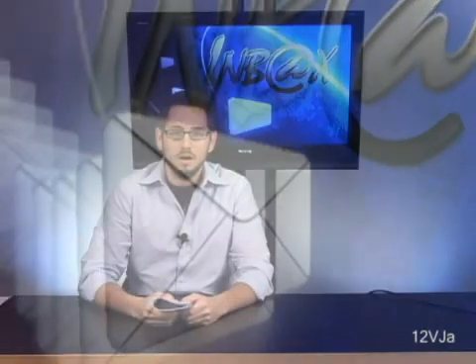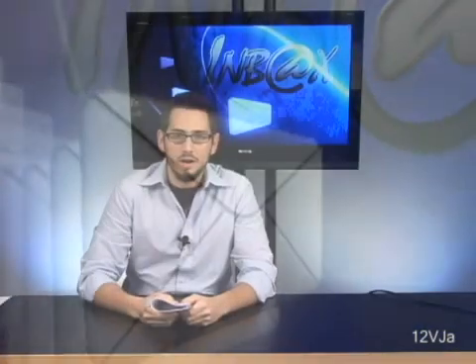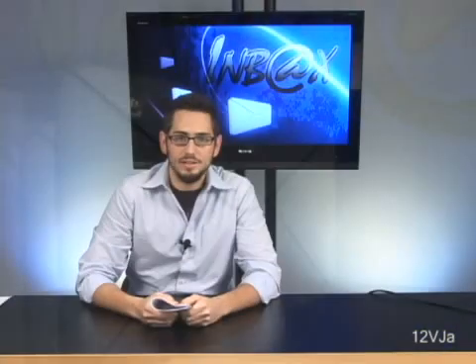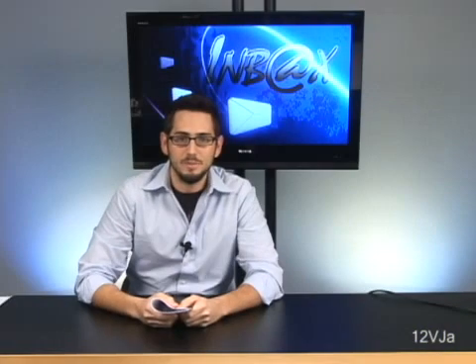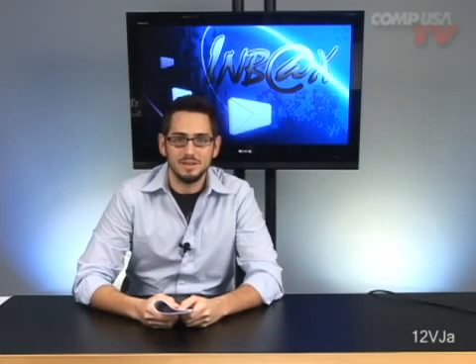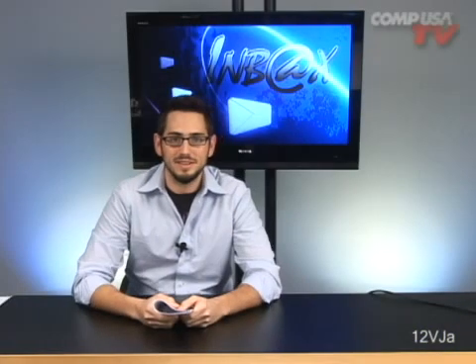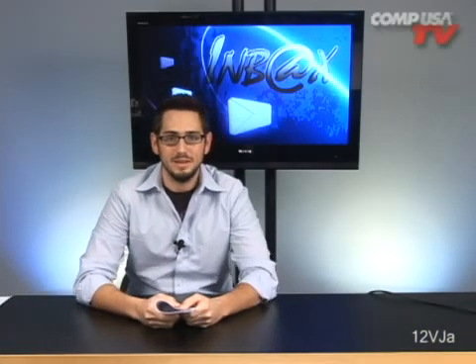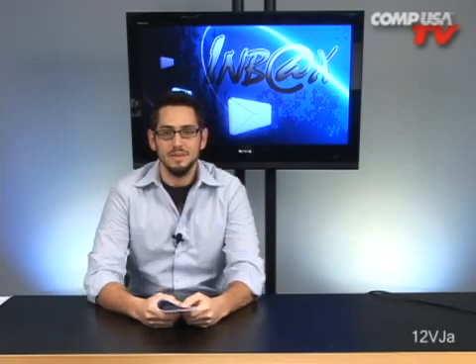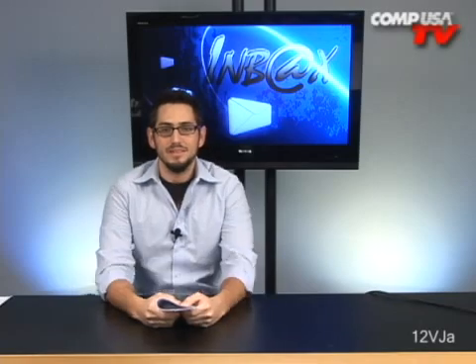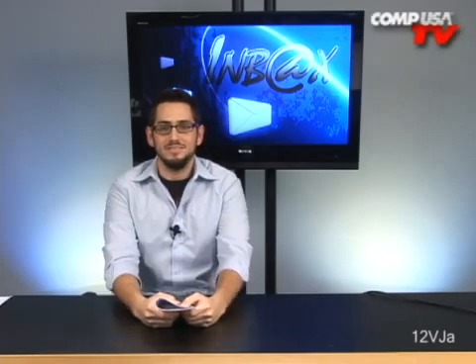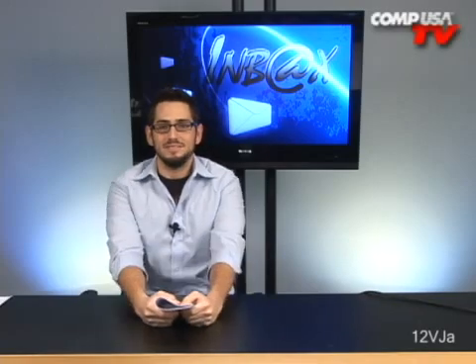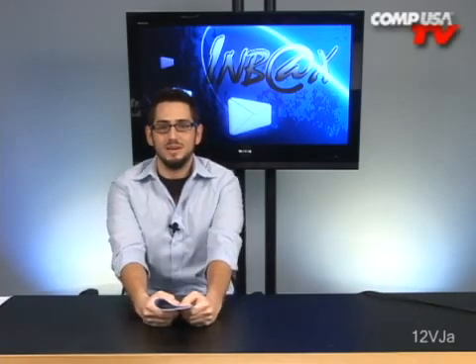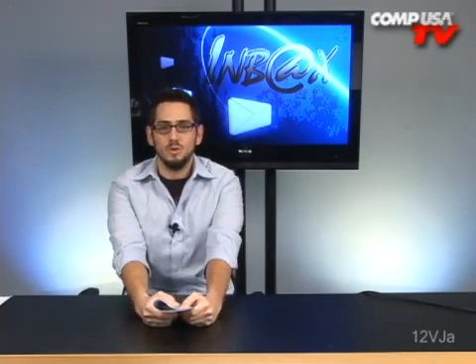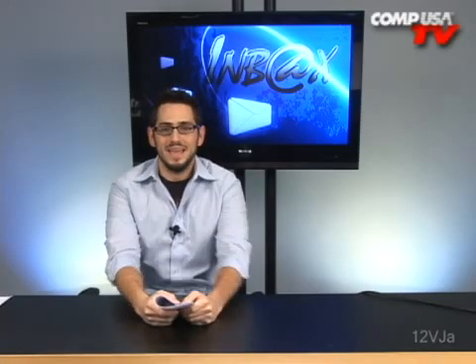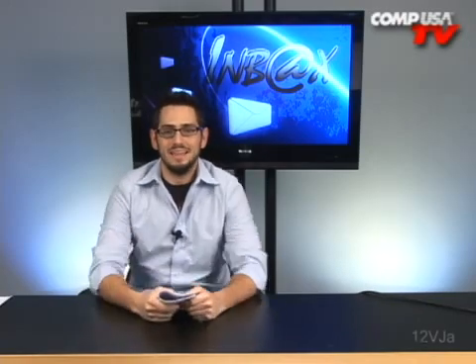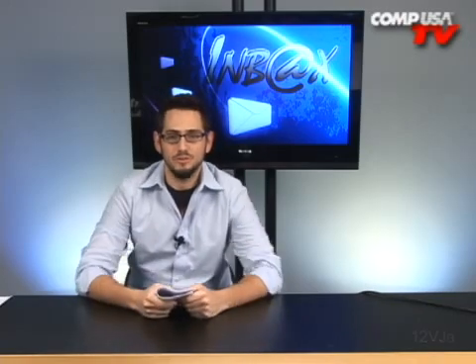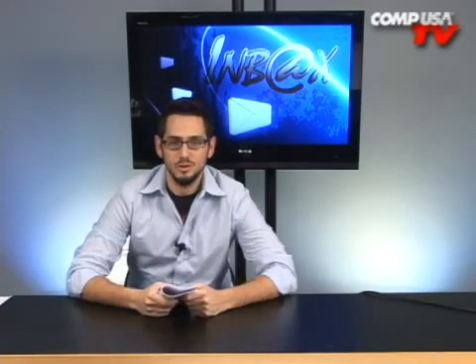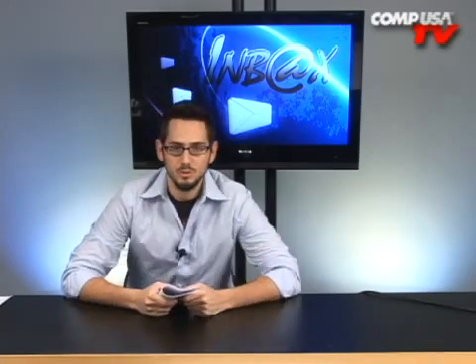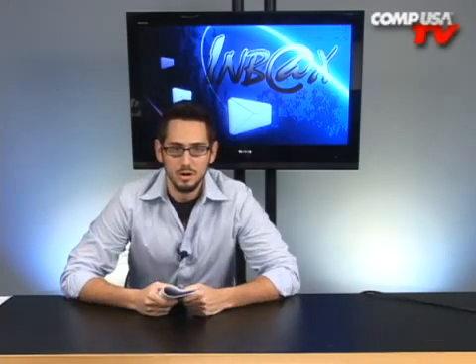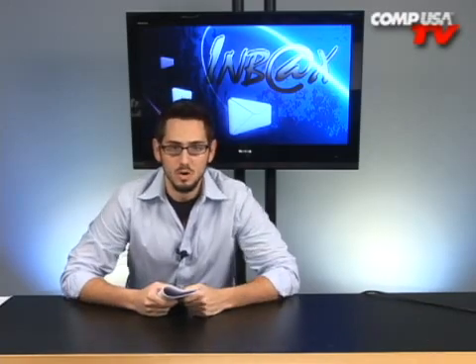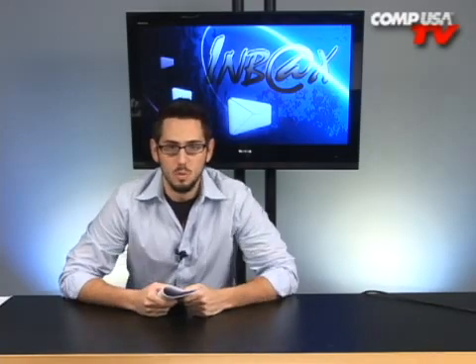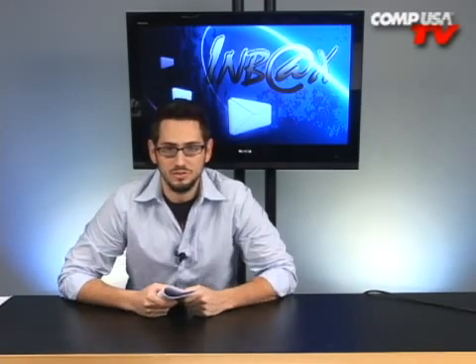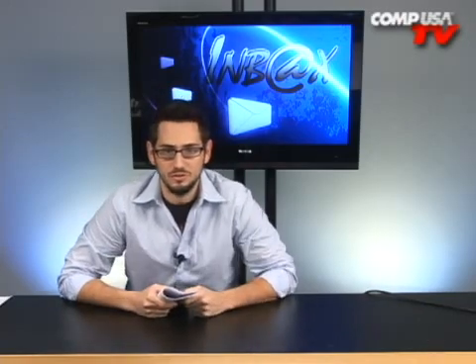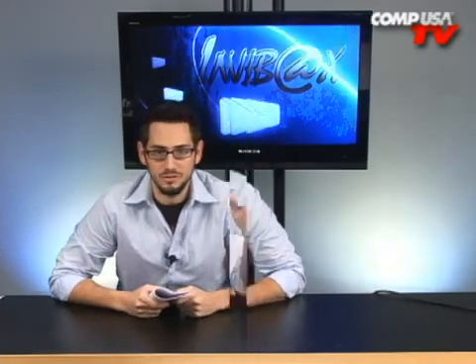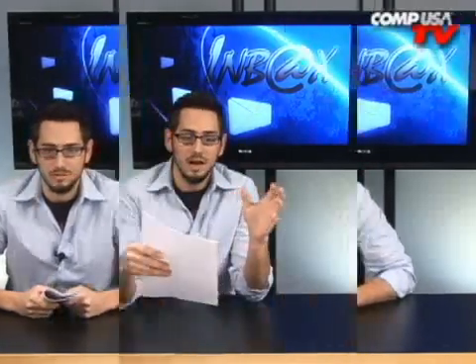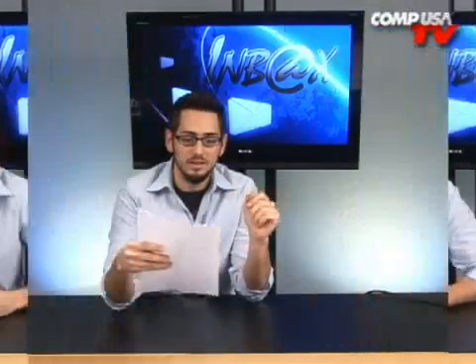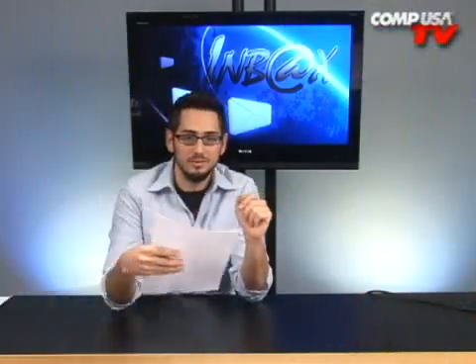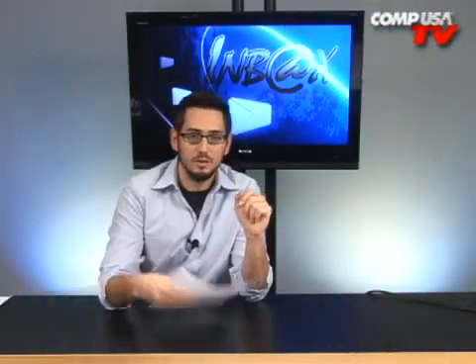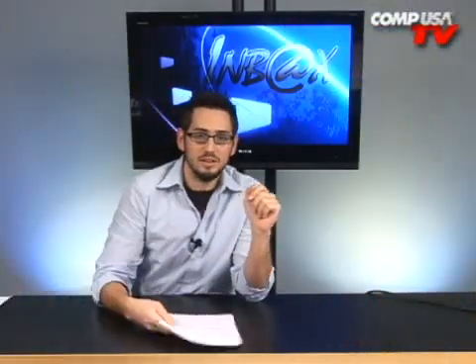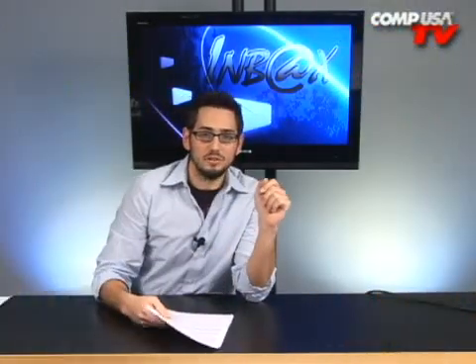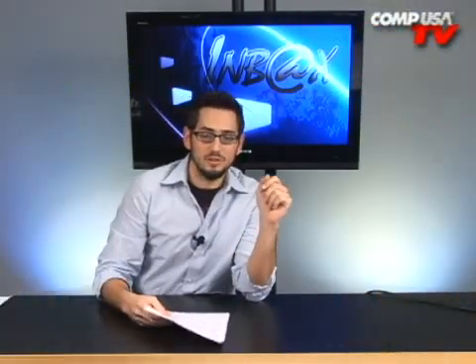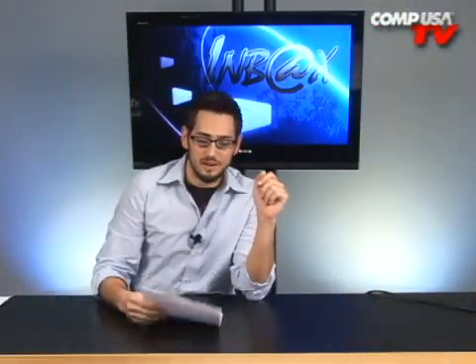Alright, it's inbox time. This is the time when I answer your questions. Let's go ahead and get started today.